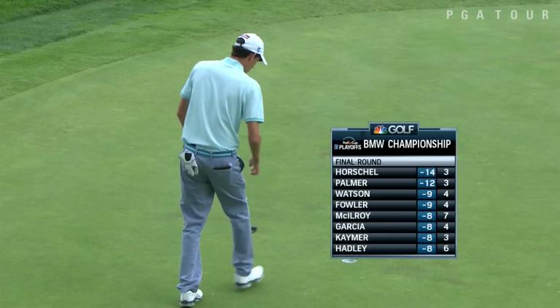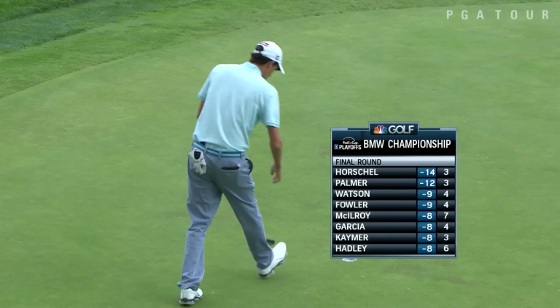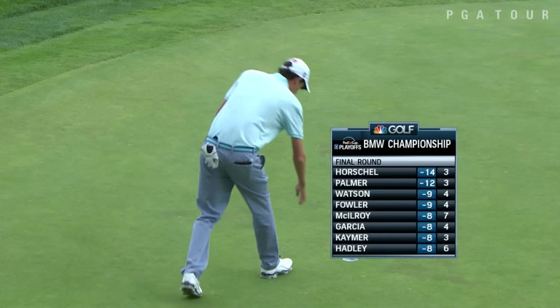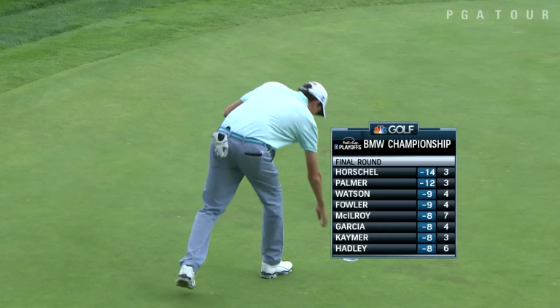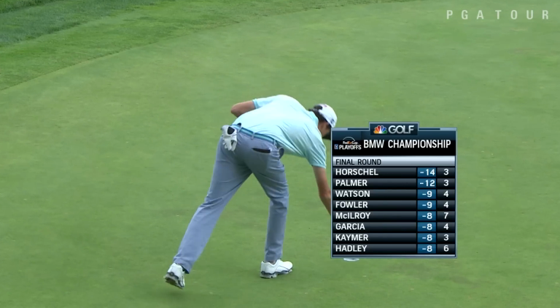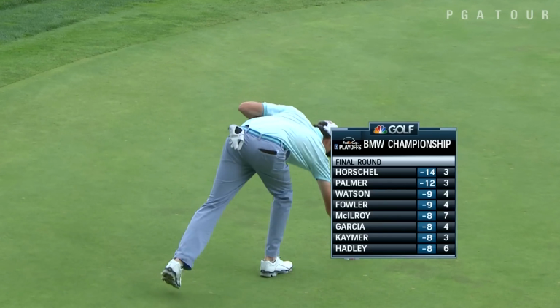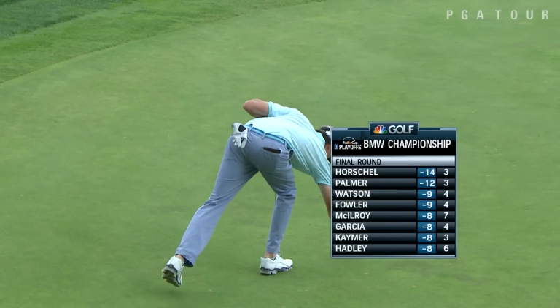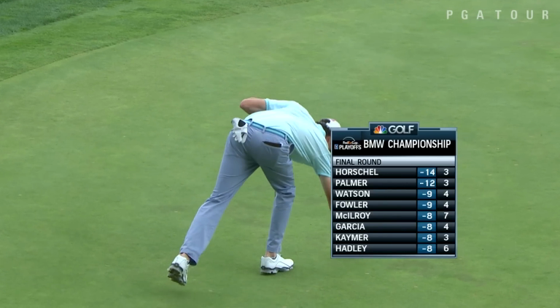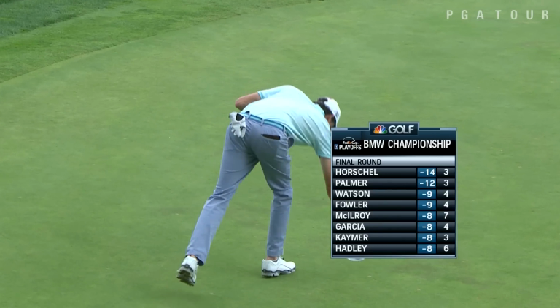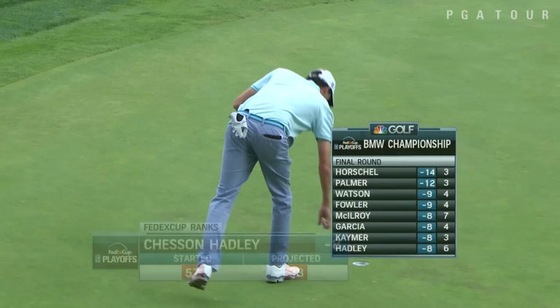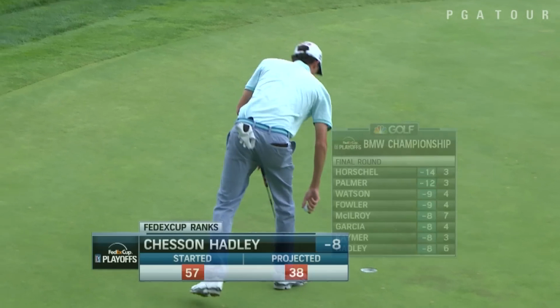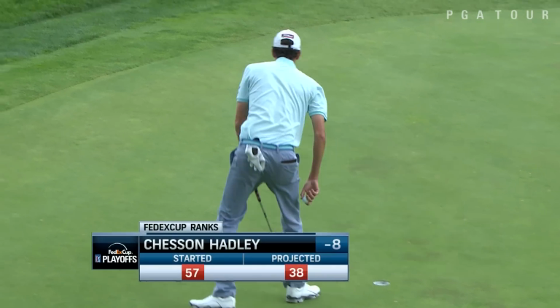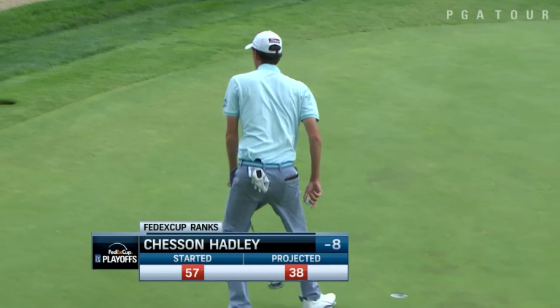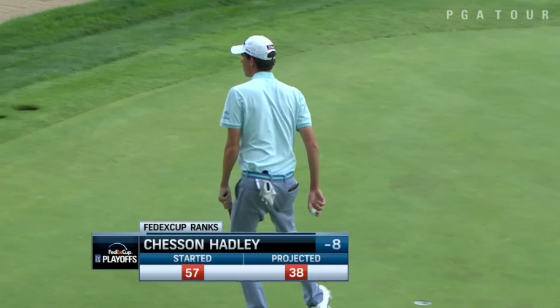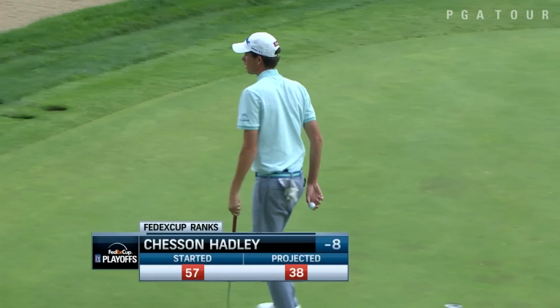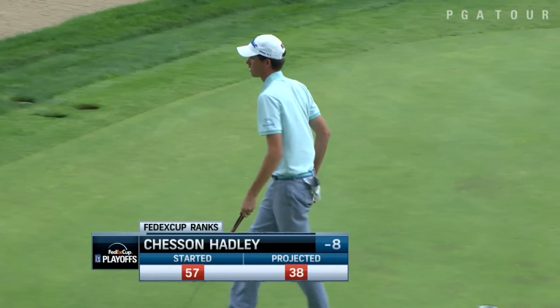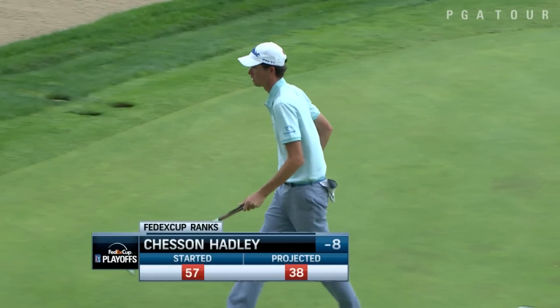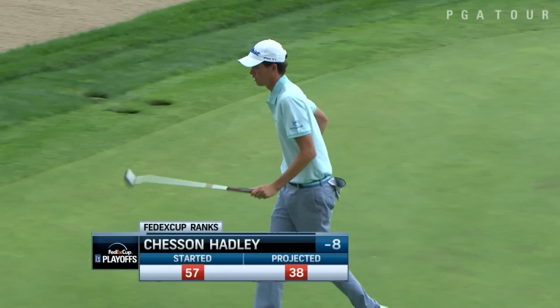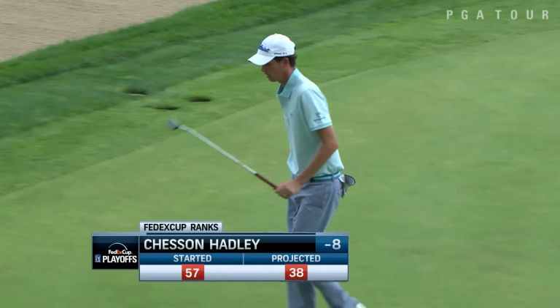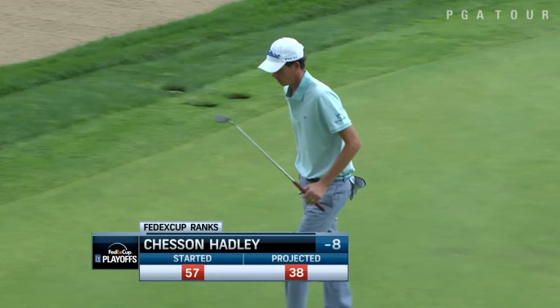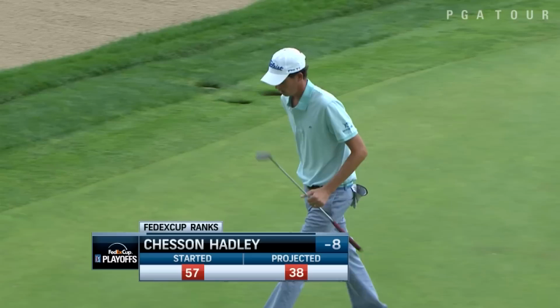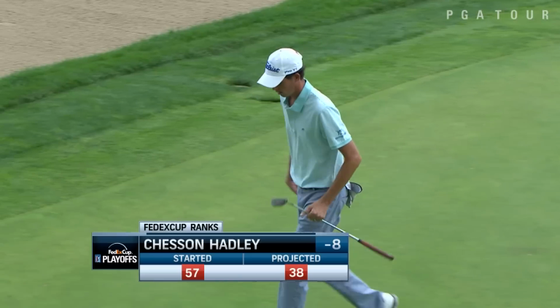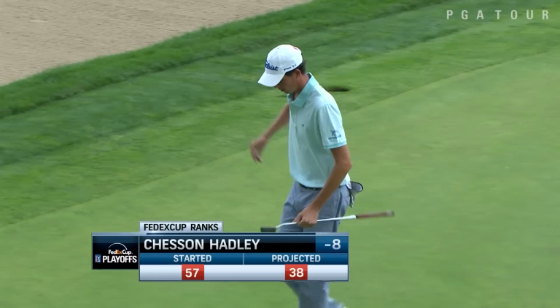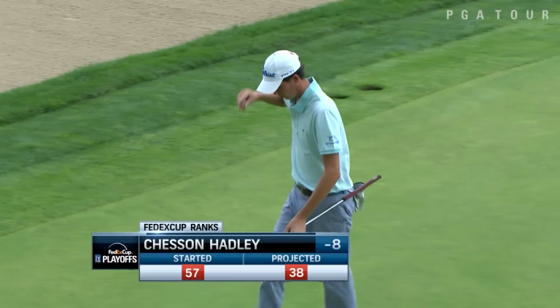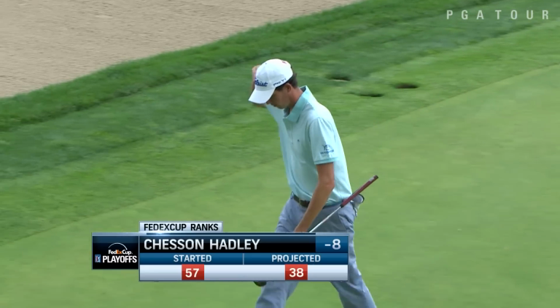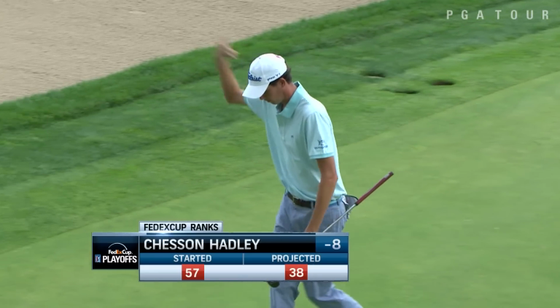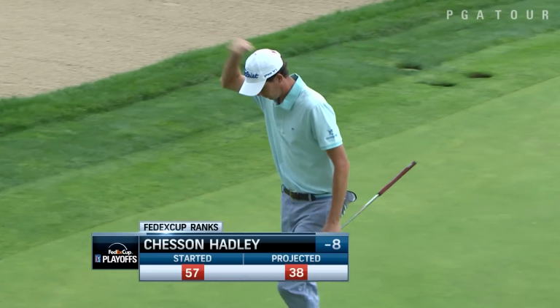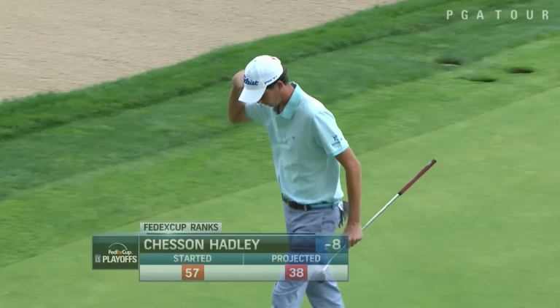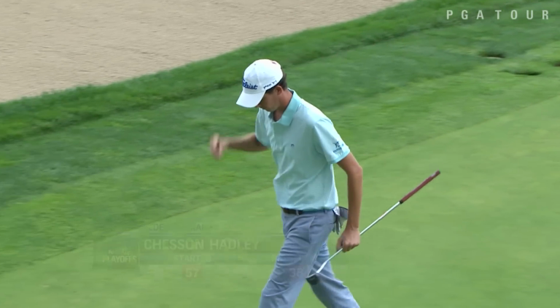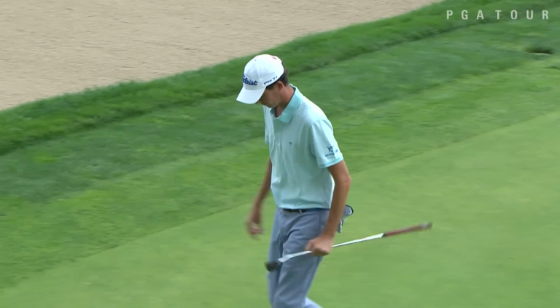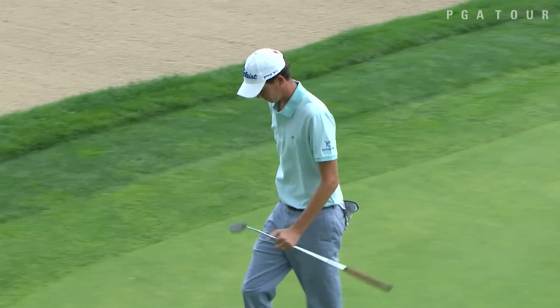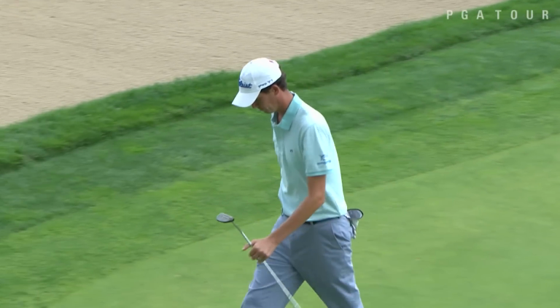Eighteen birdies now for the week. Yeah, he's been hot the last day and a half — projected to 38.